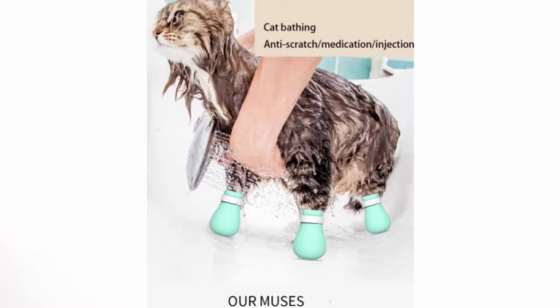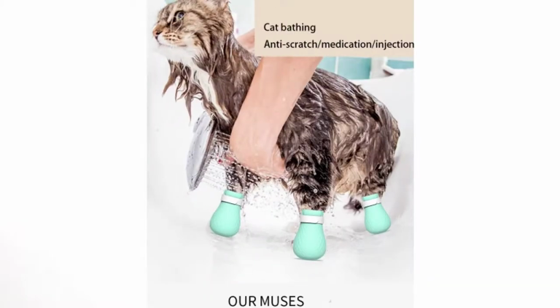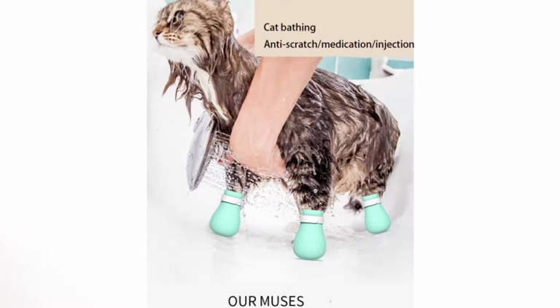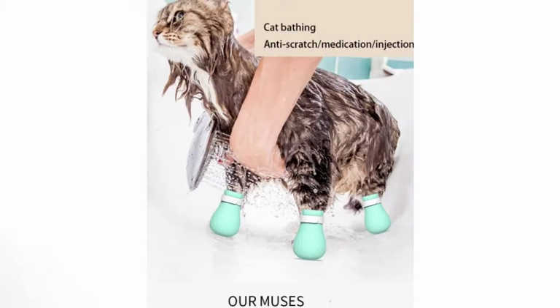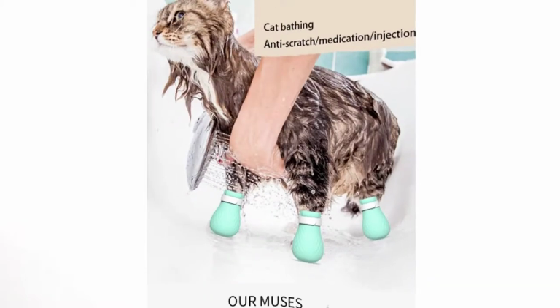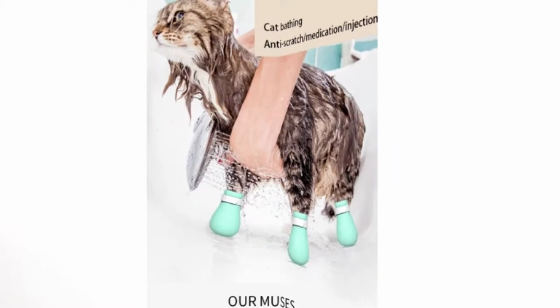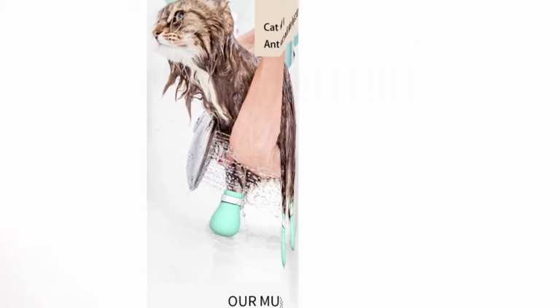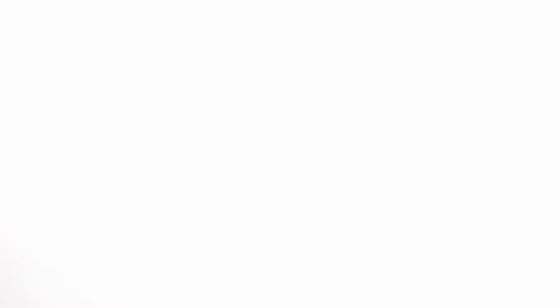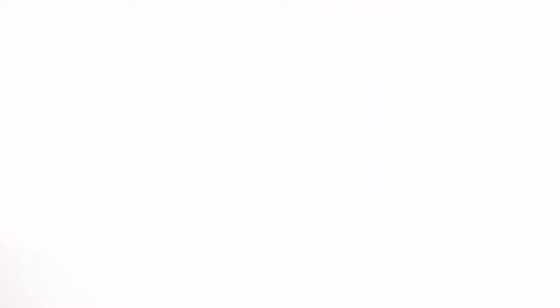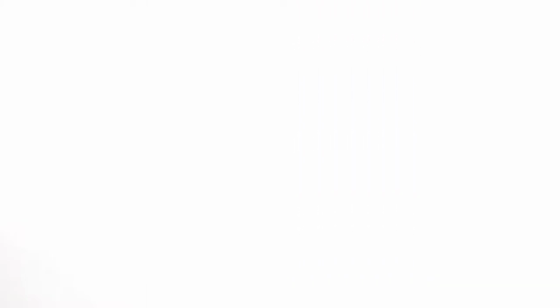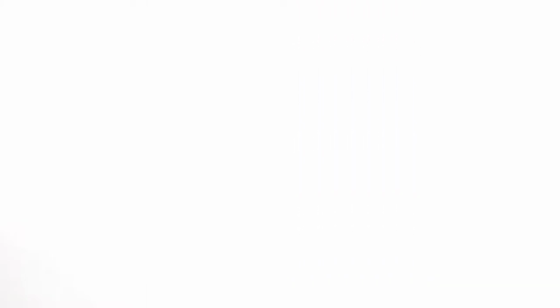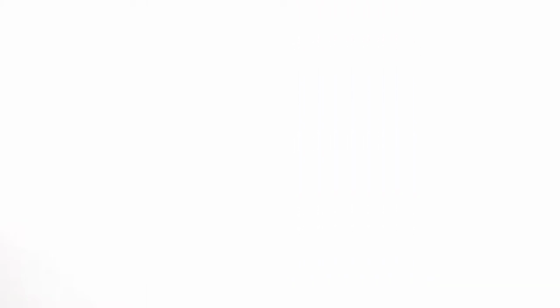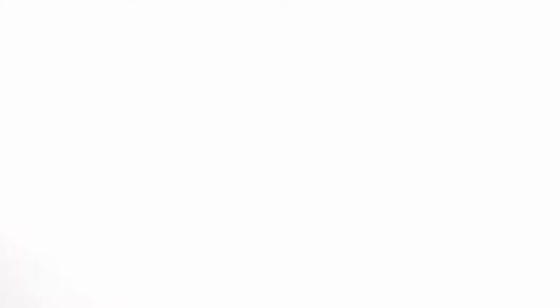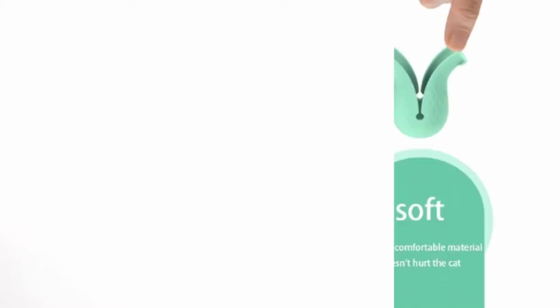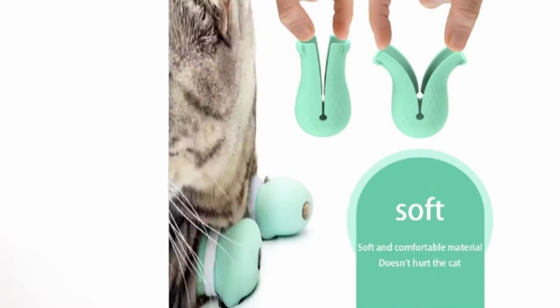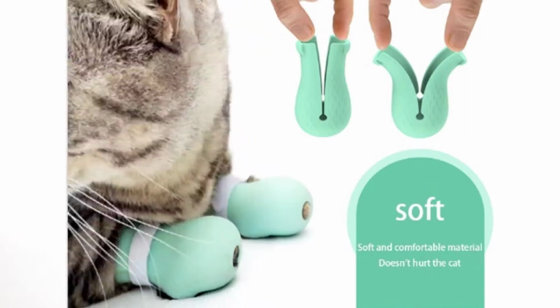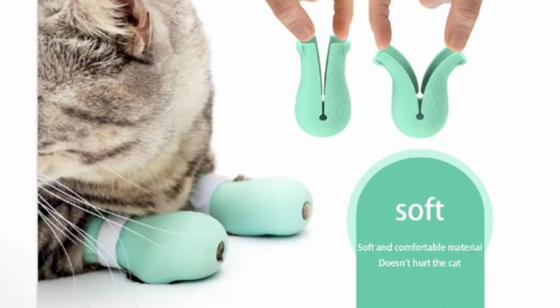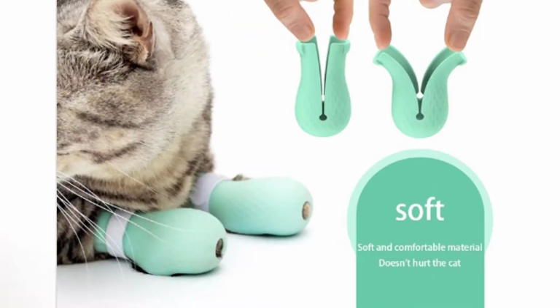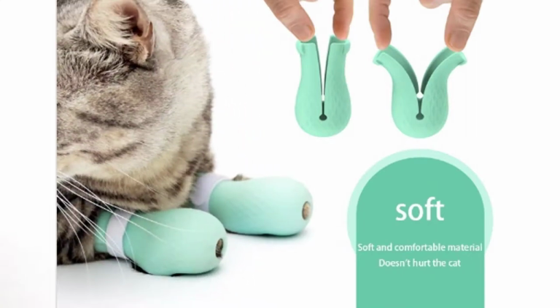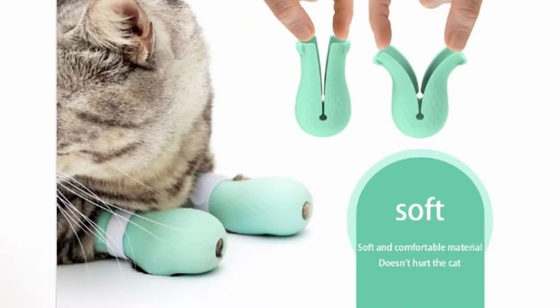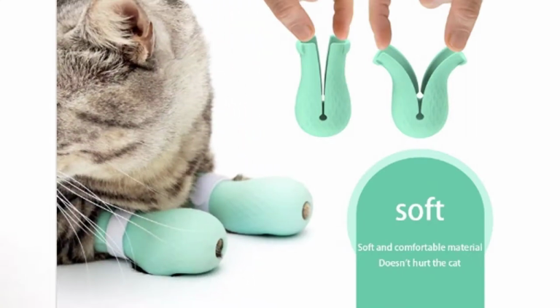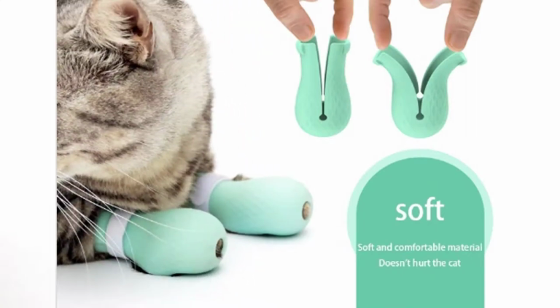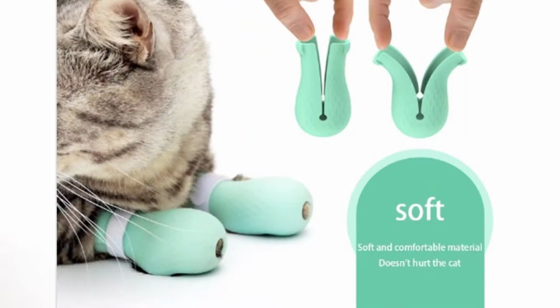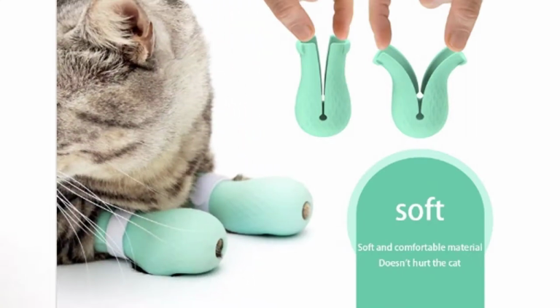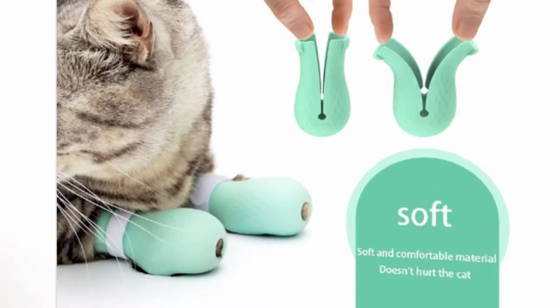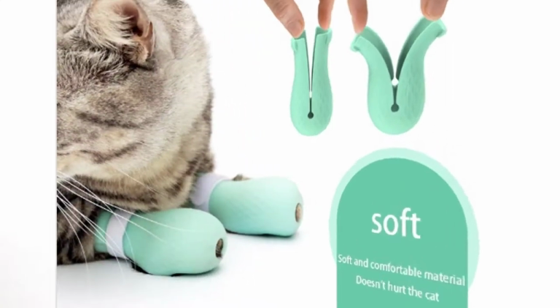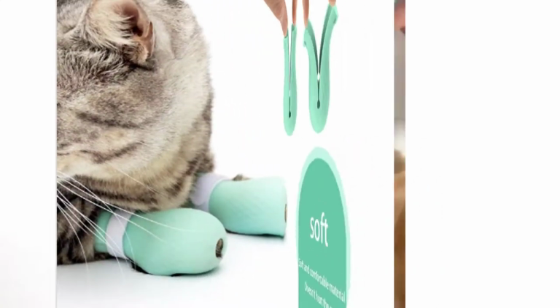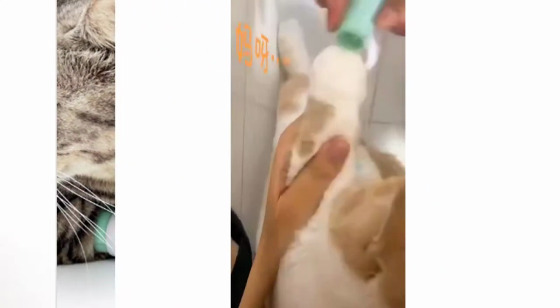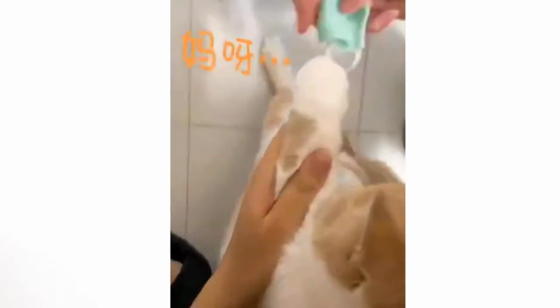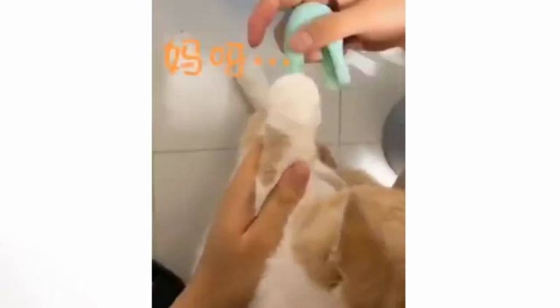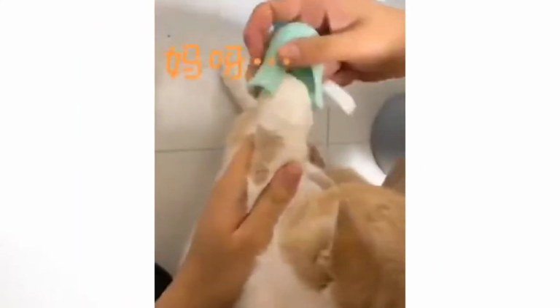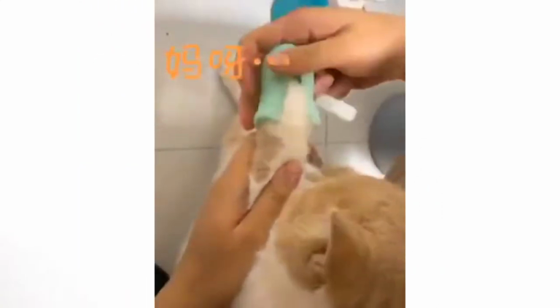Can be used for pet bathing, shave hair, take medicine, cut nails and give injections, etc.